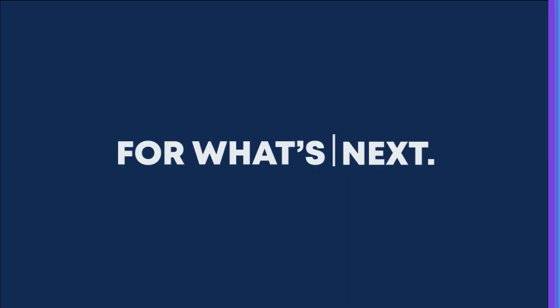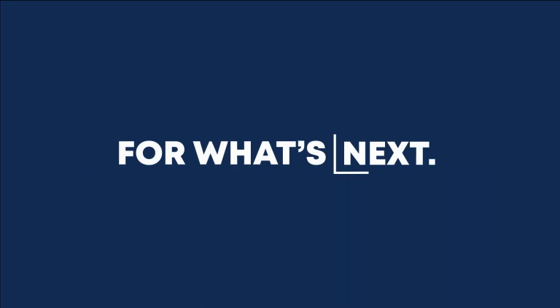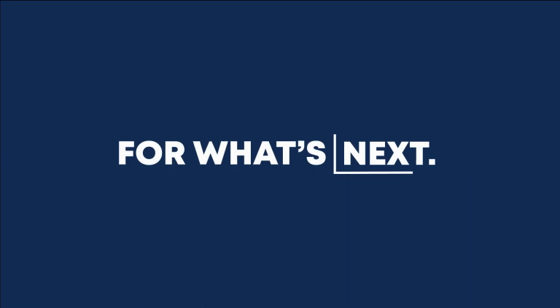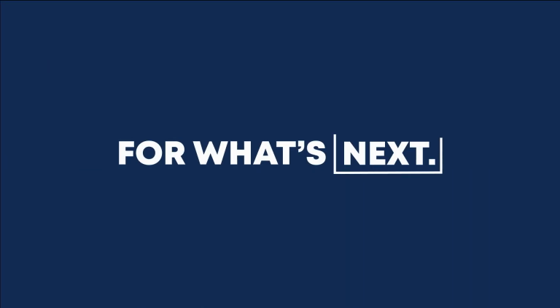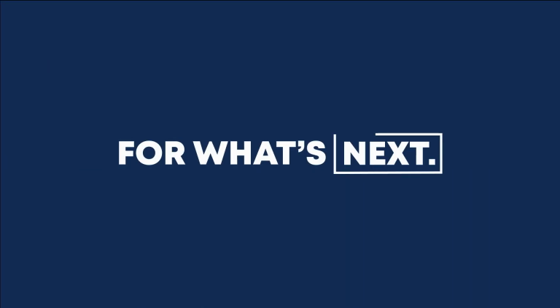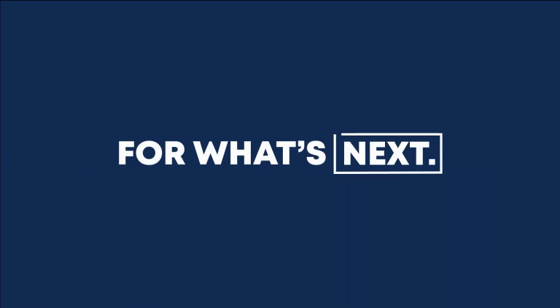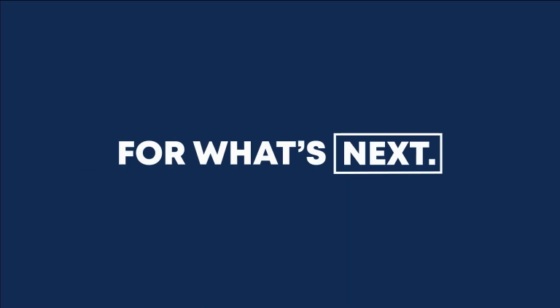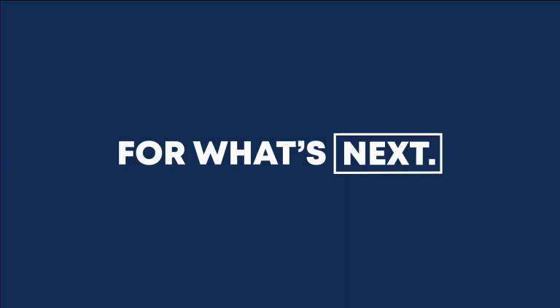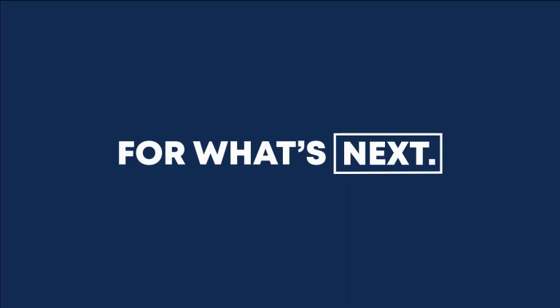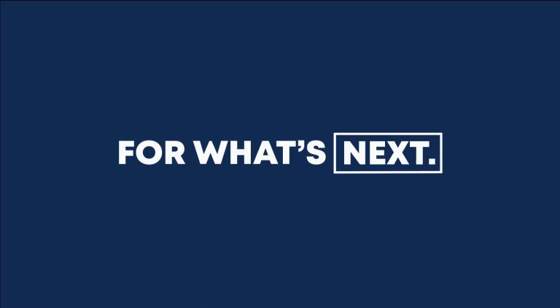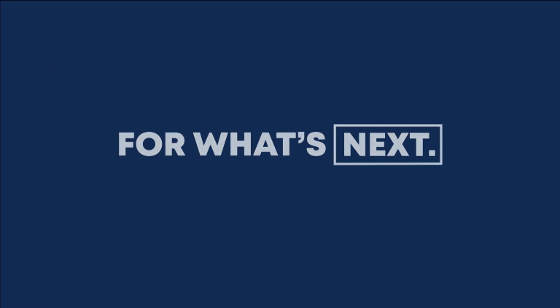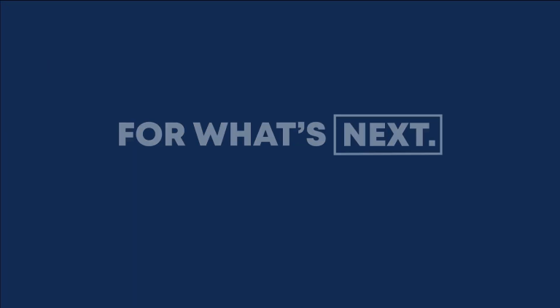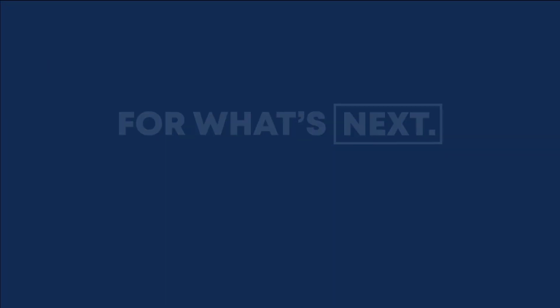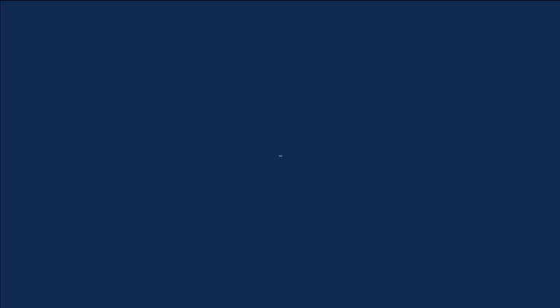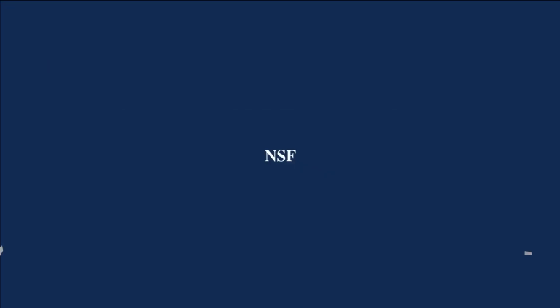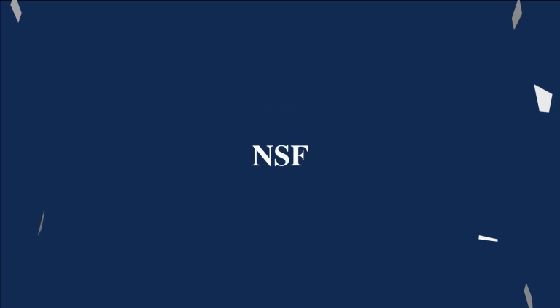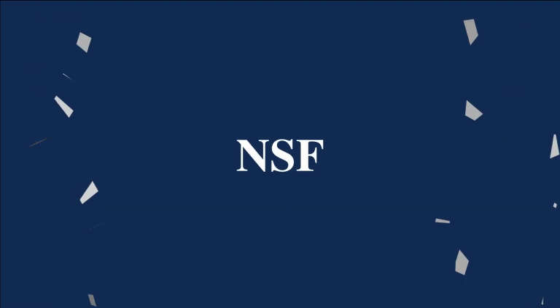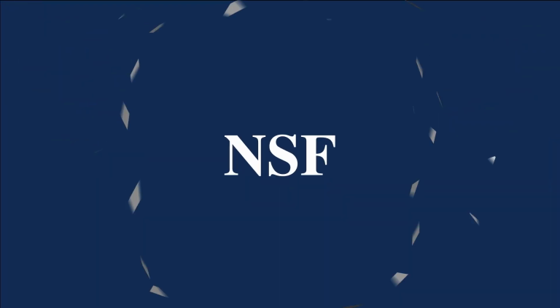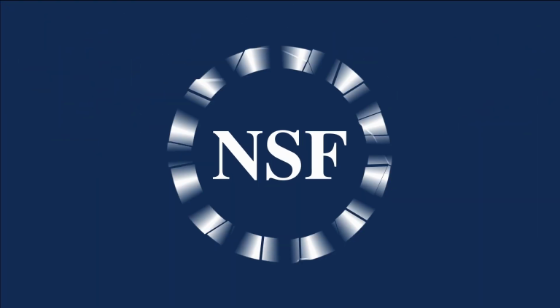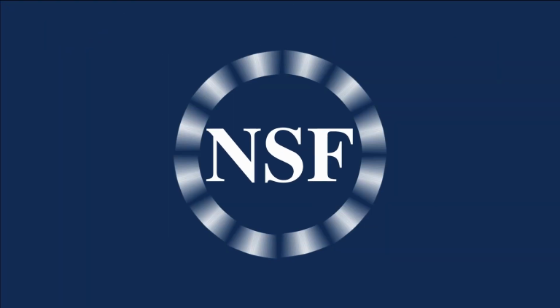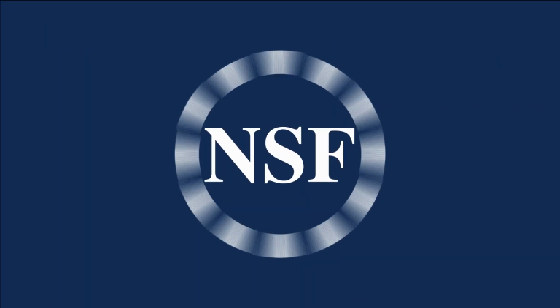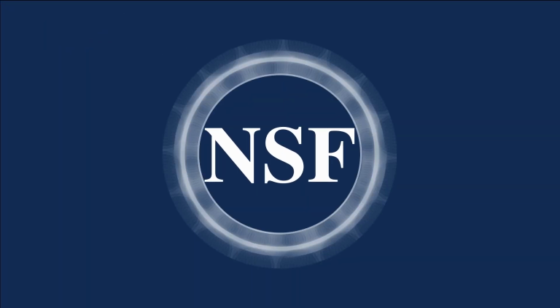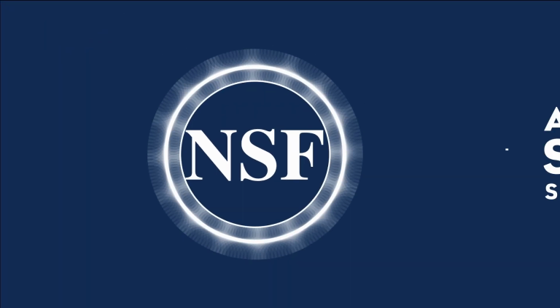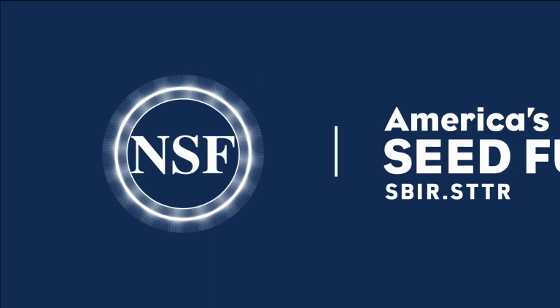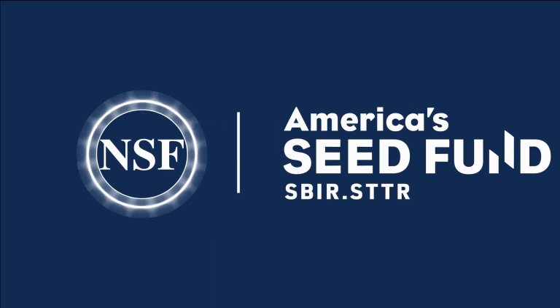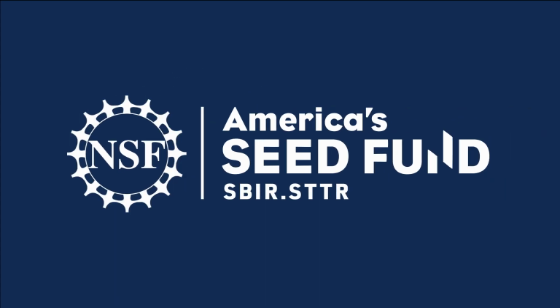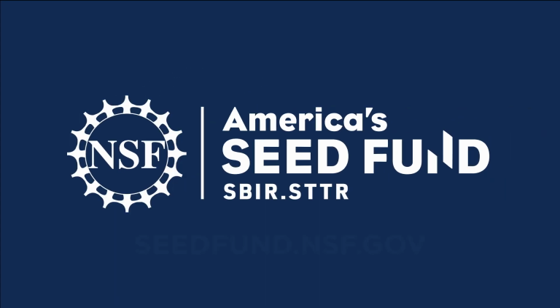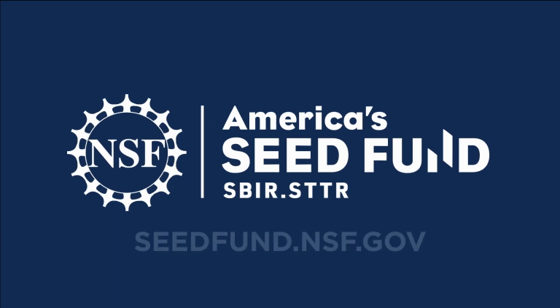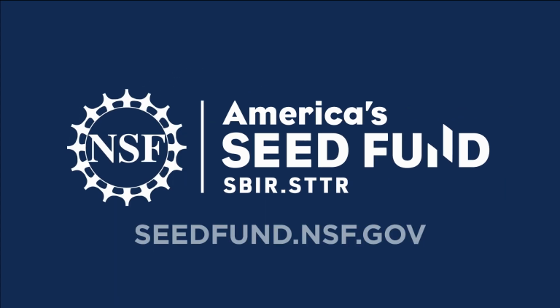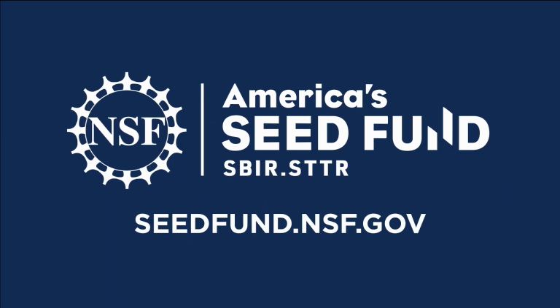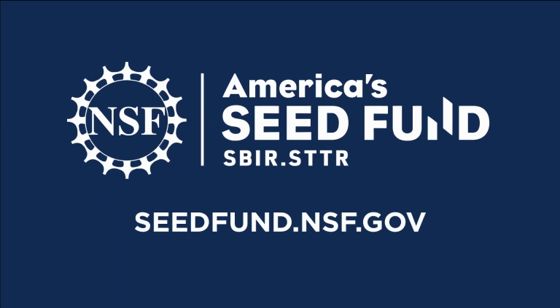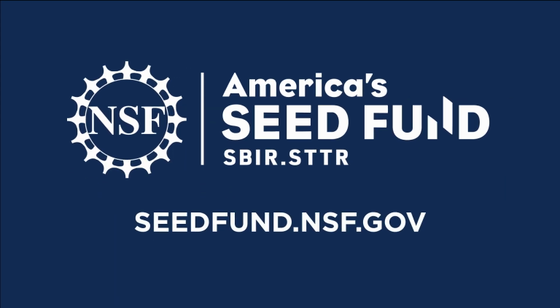America's Seed Fund — for what's next. Start the pitch process today at seedfund.nsf.gov.